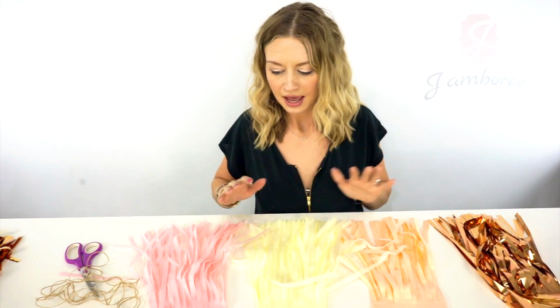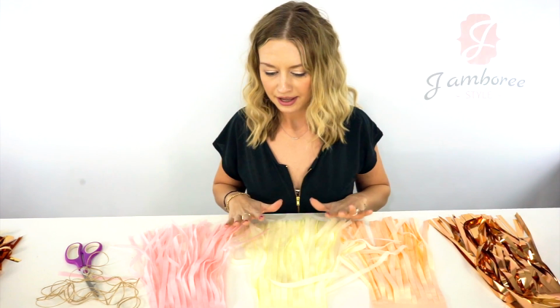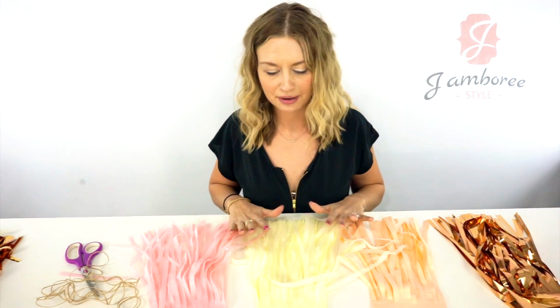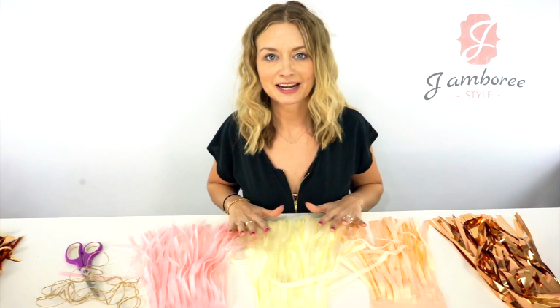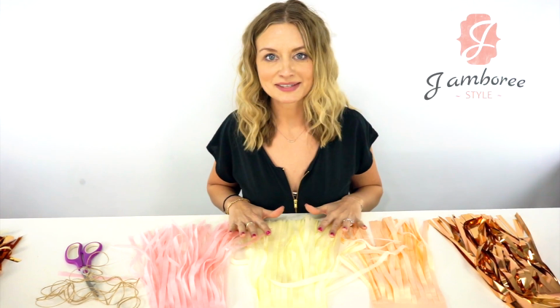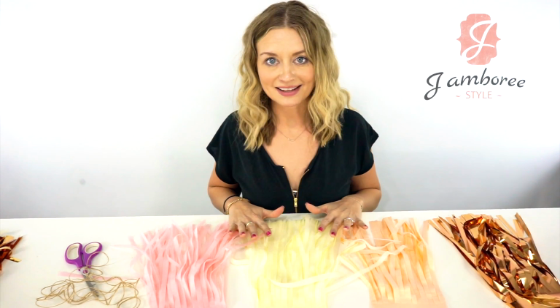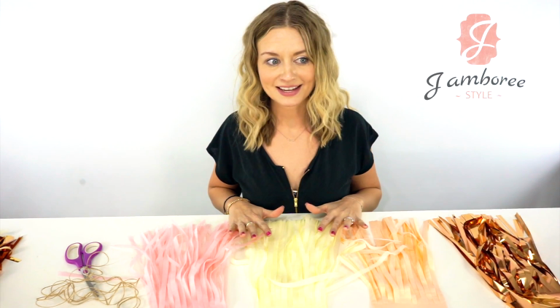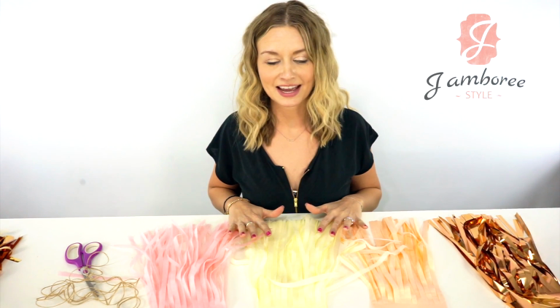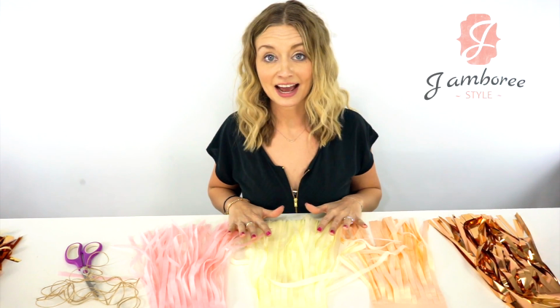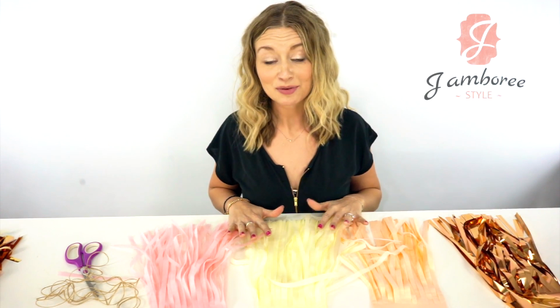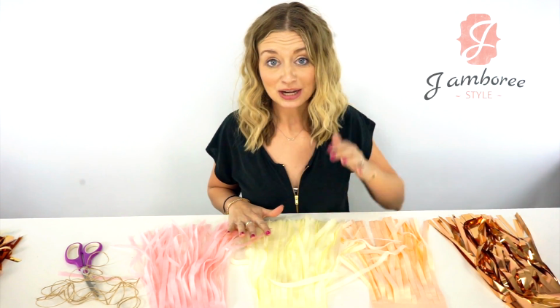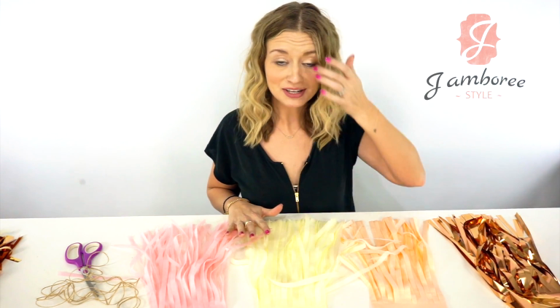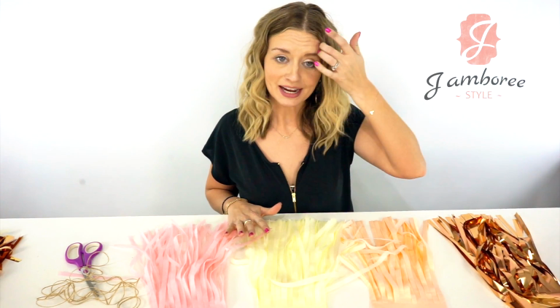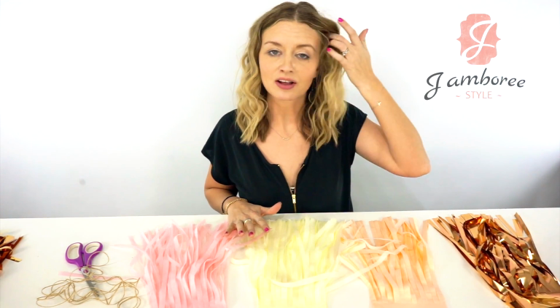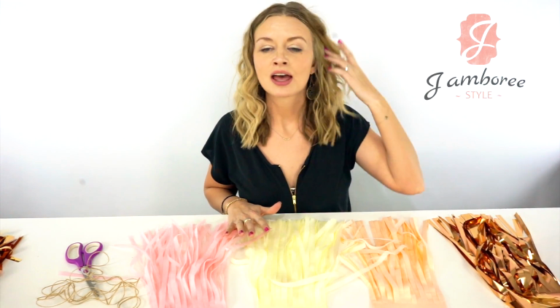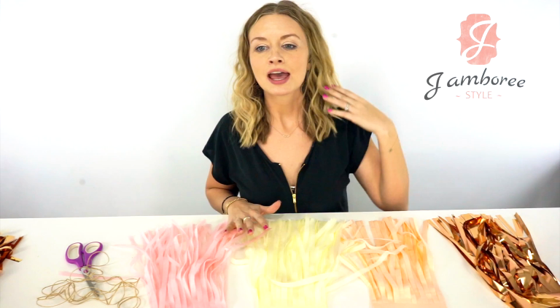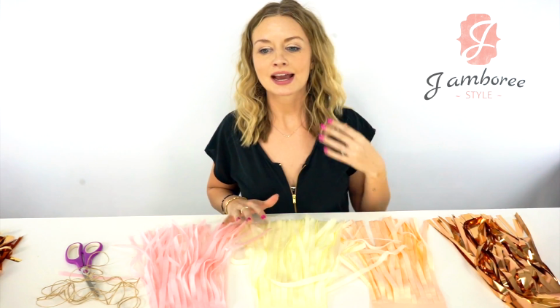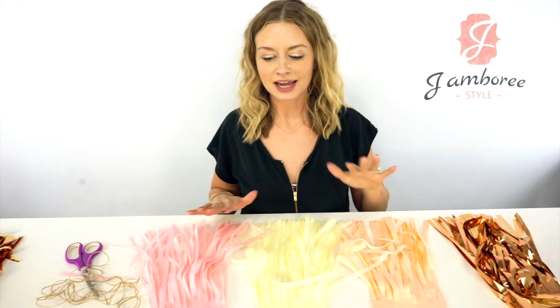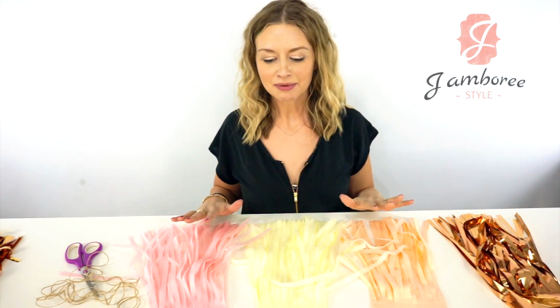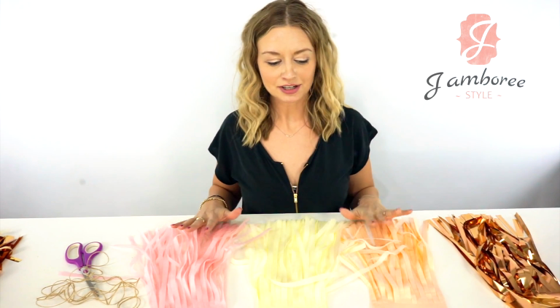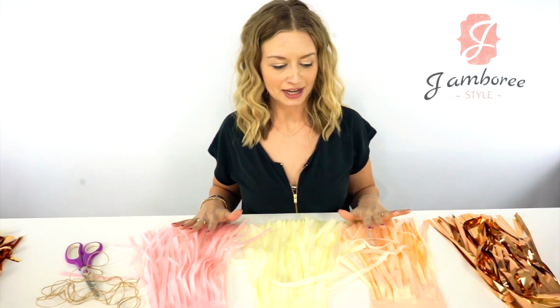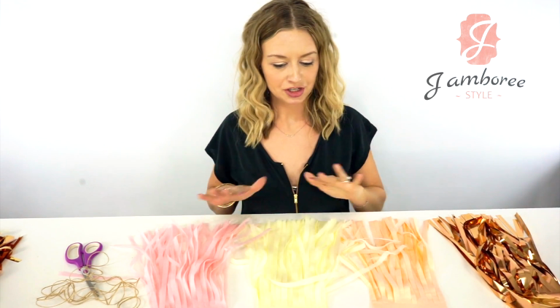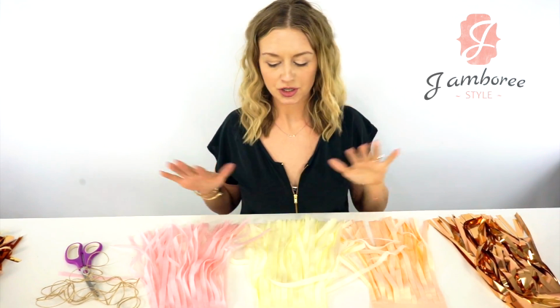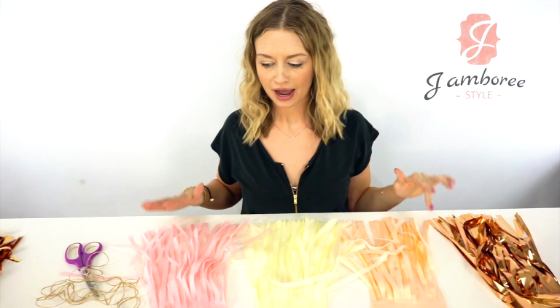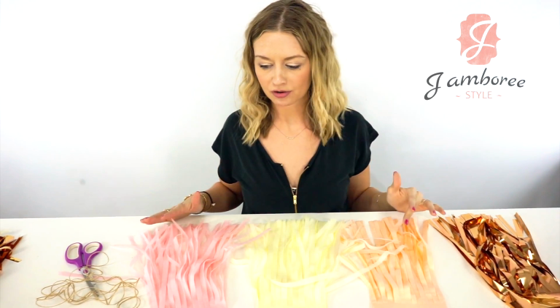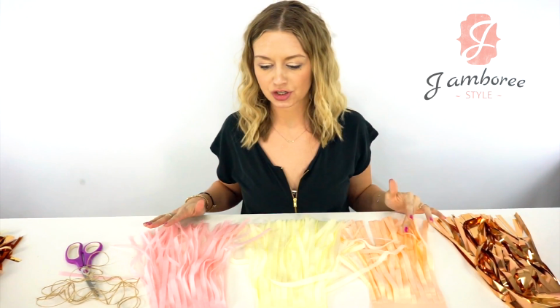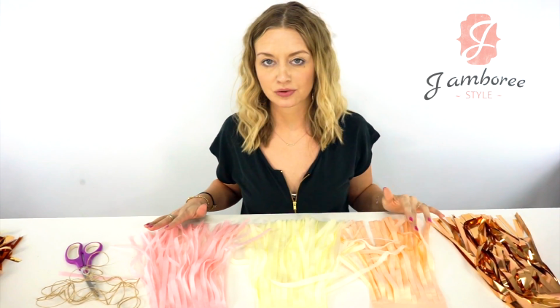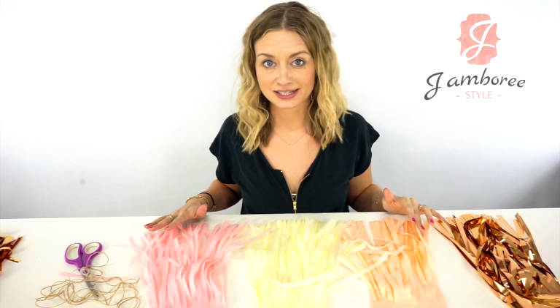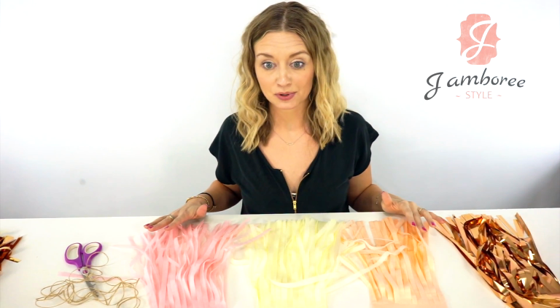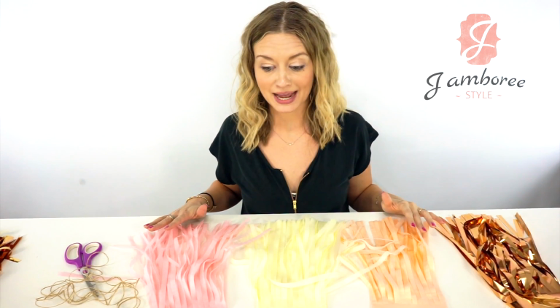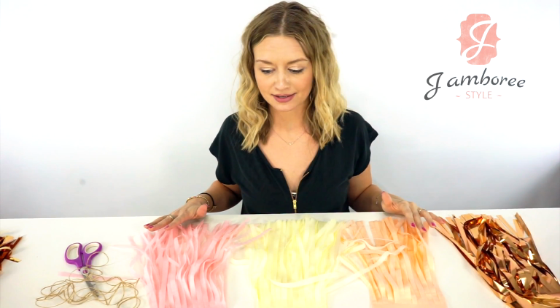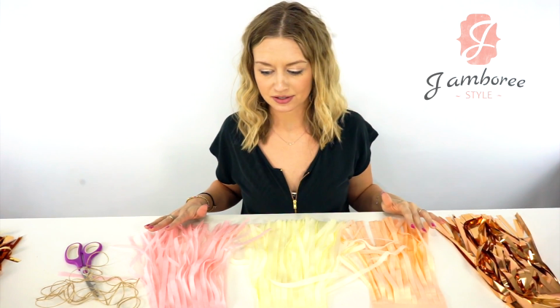Hi there, my name is Cassie and I'm with Jamboree Style, and I'm here today to show you how to assemble tassels.